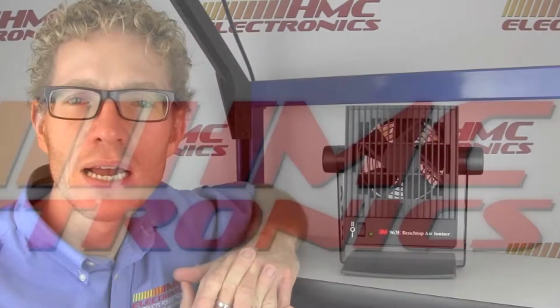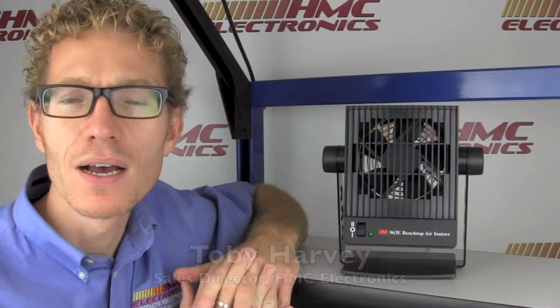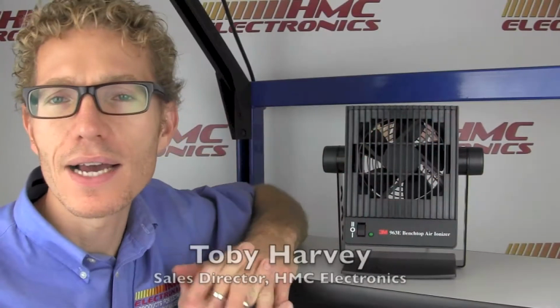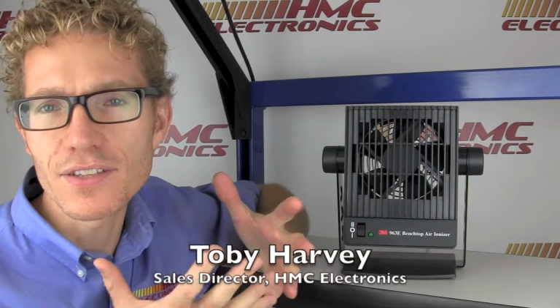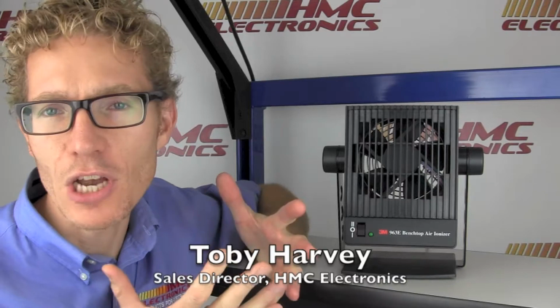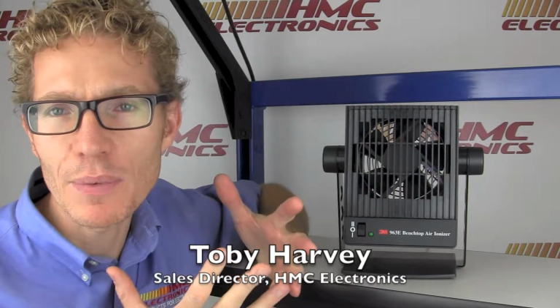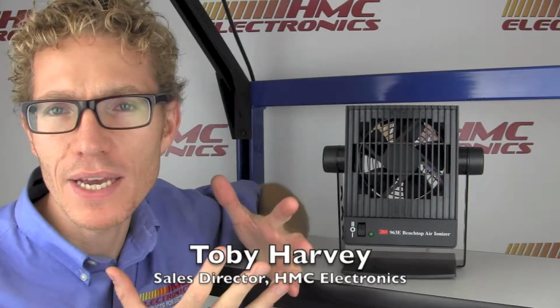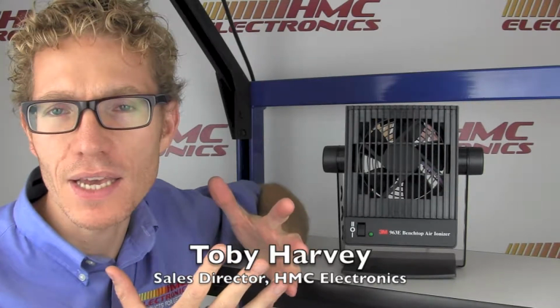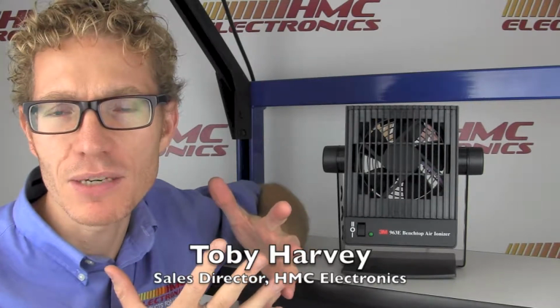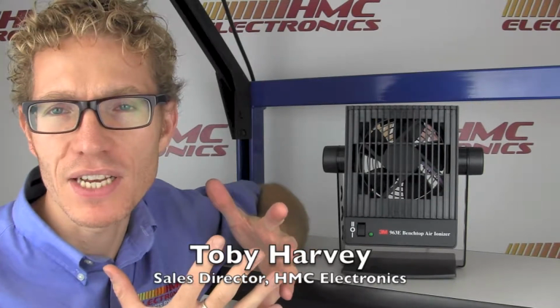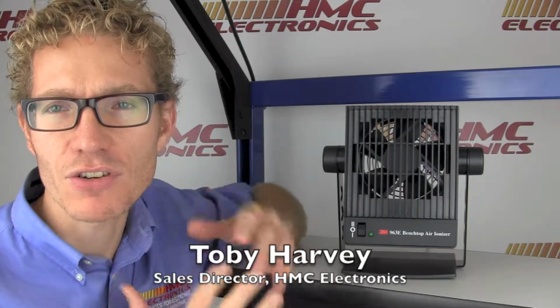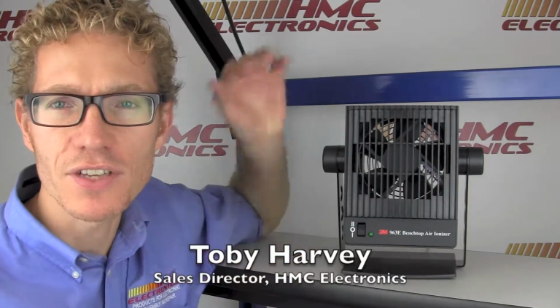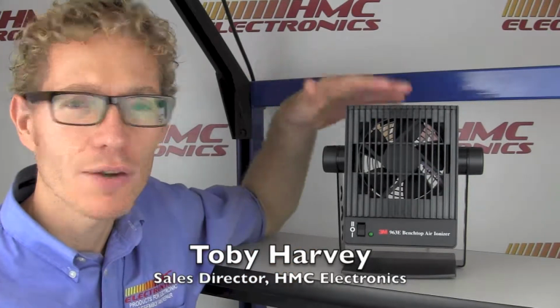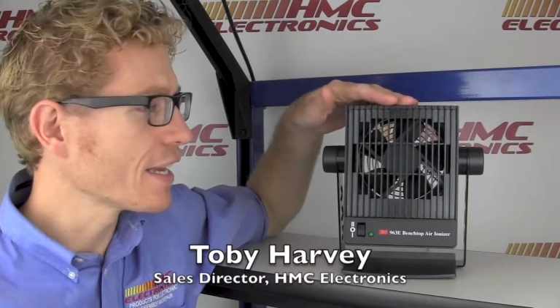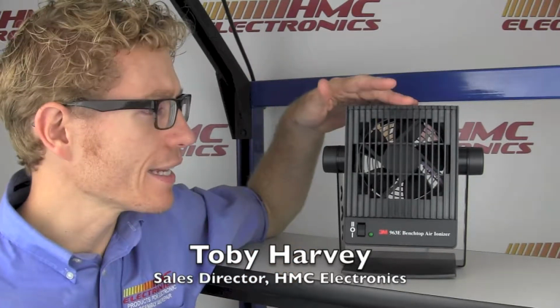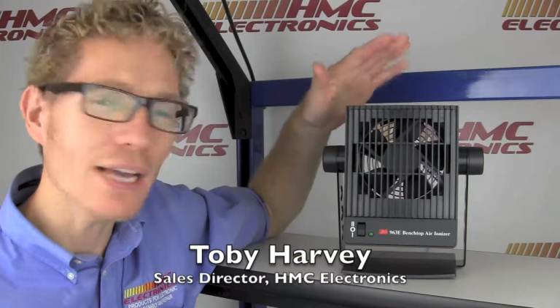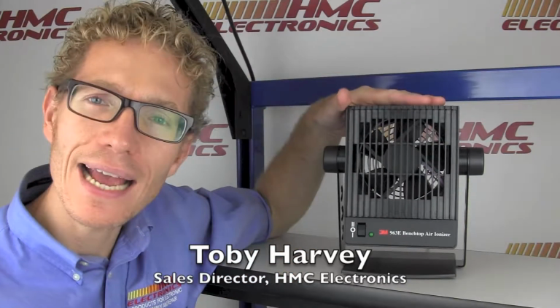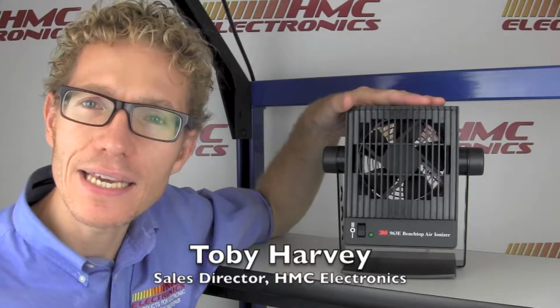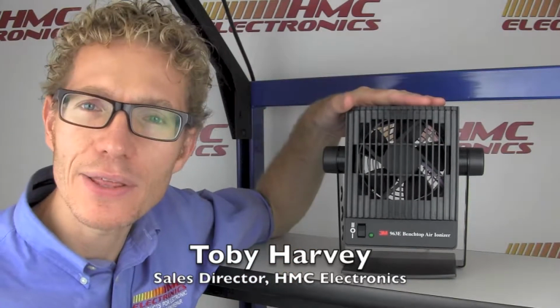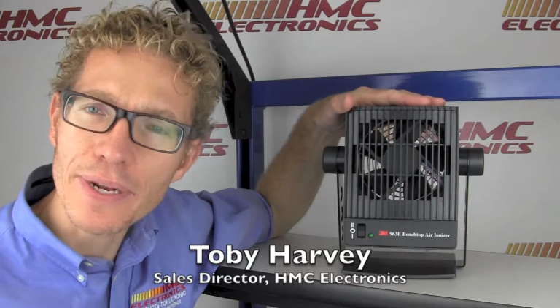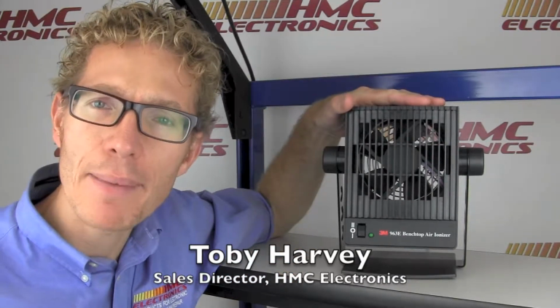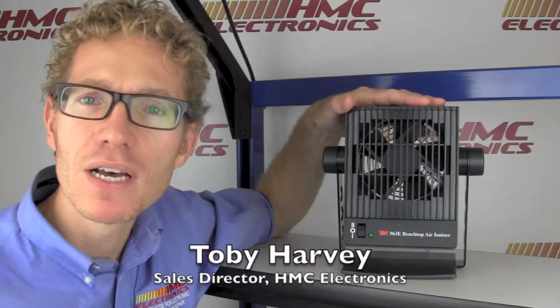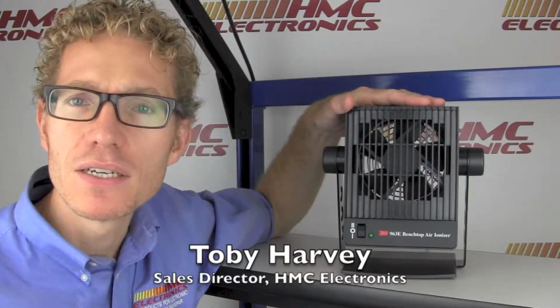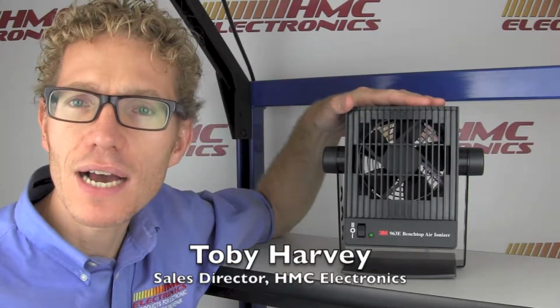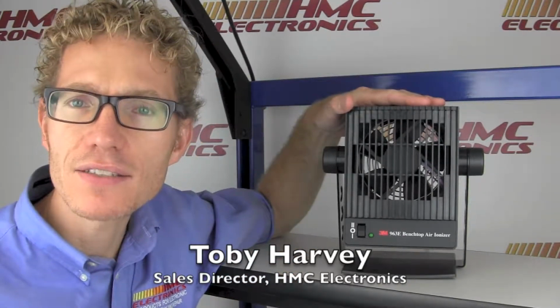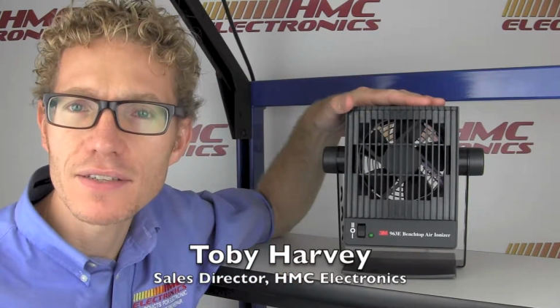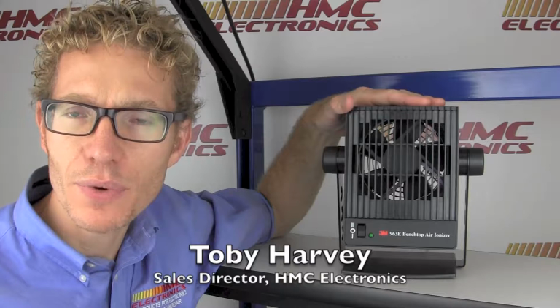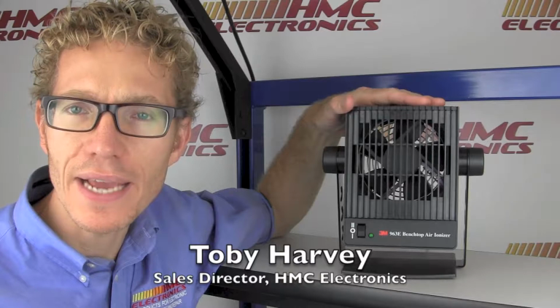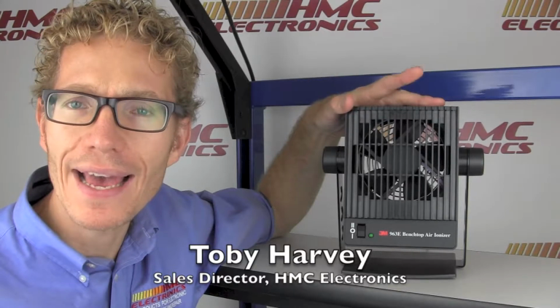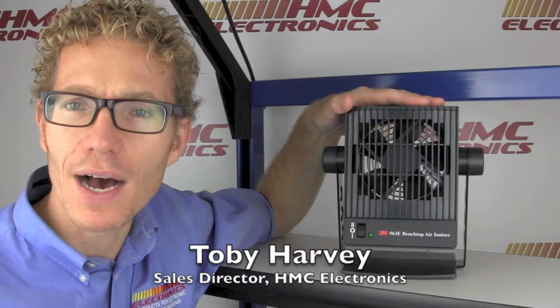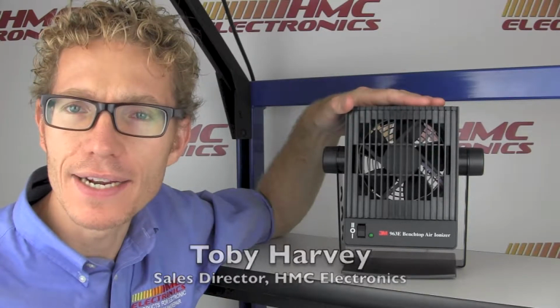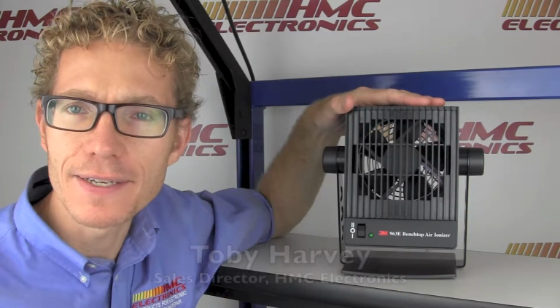Hi, this is Toby with HMC Electronics. We'll be taking a look at the 3M 963 air ionizer.